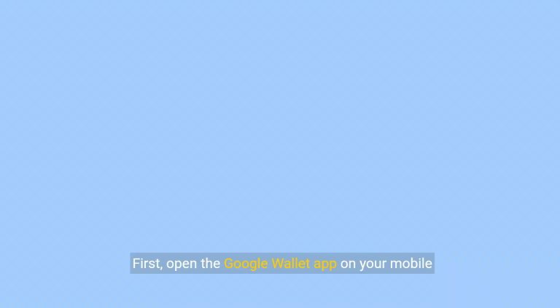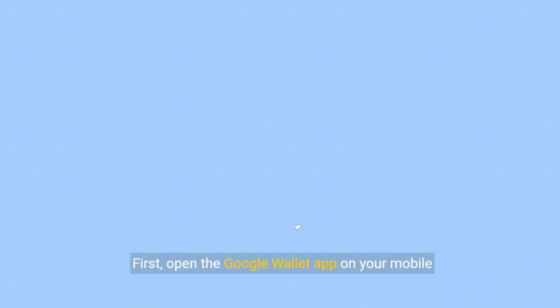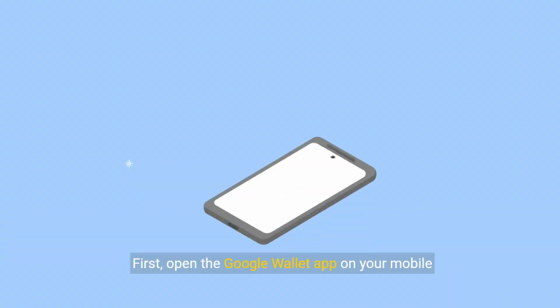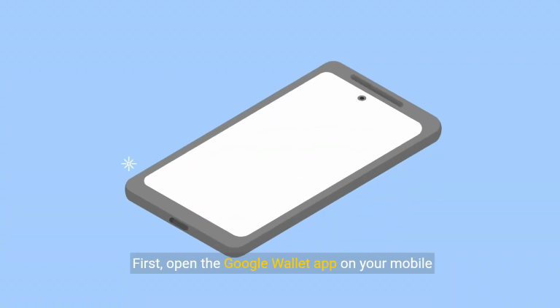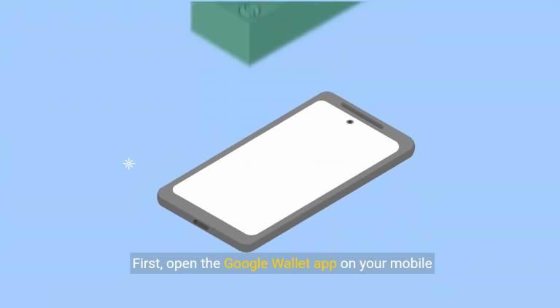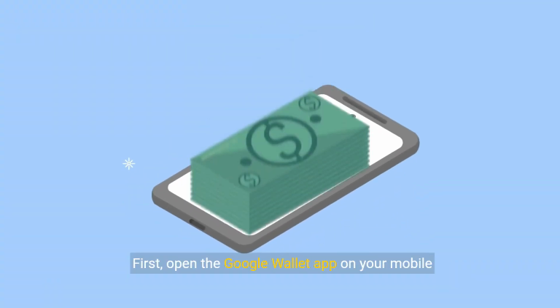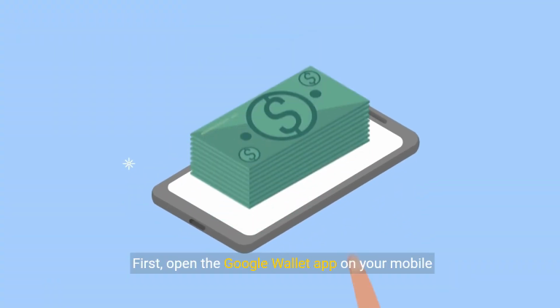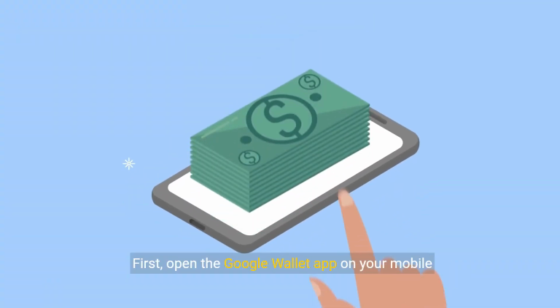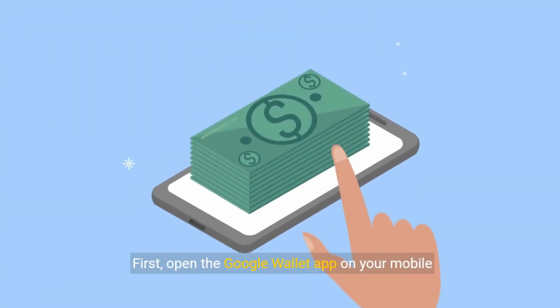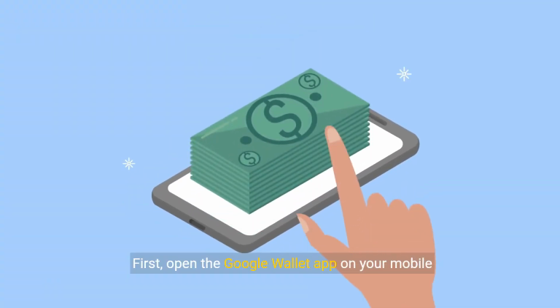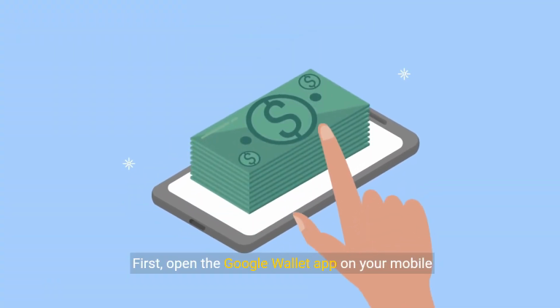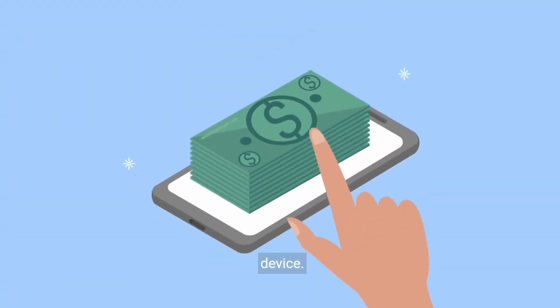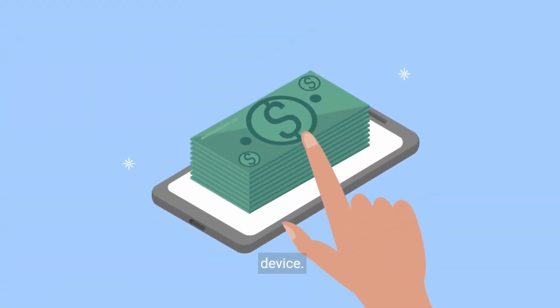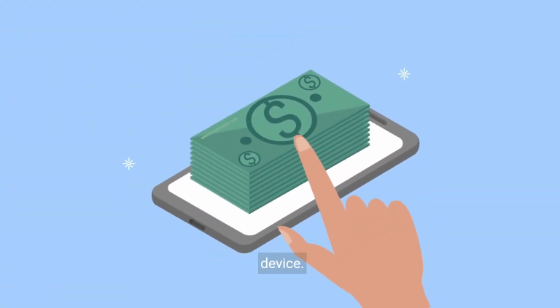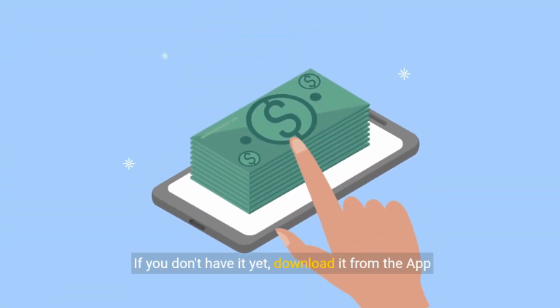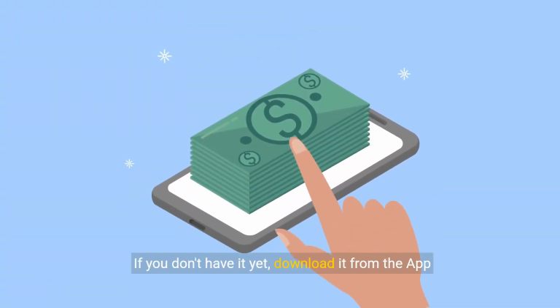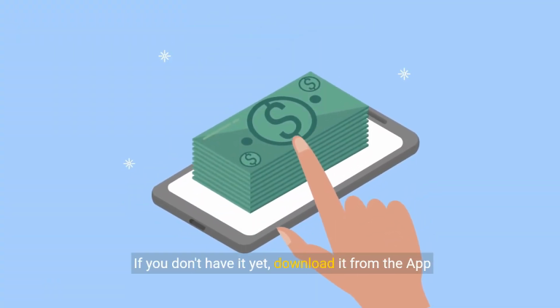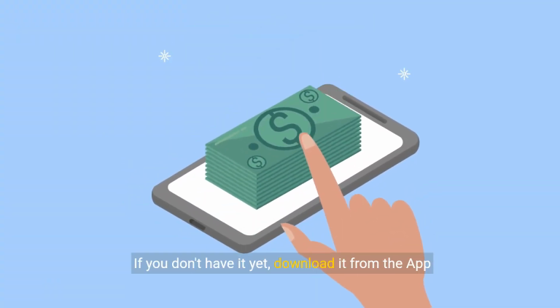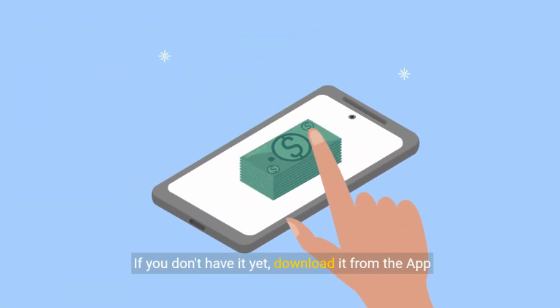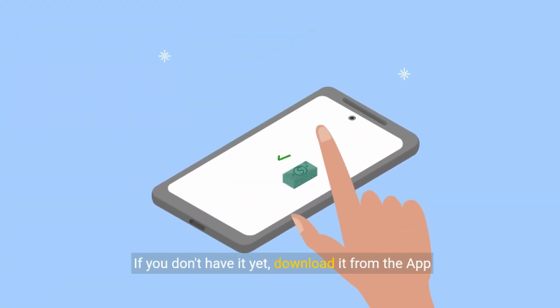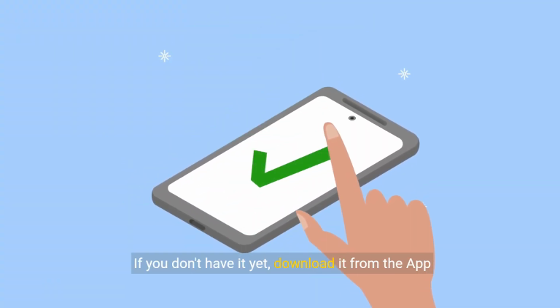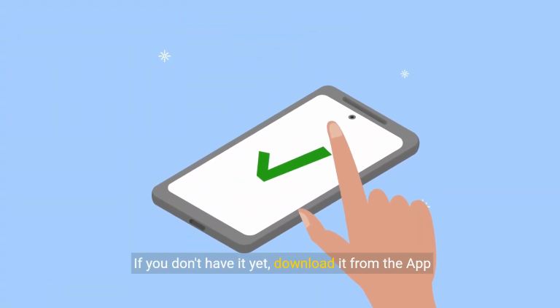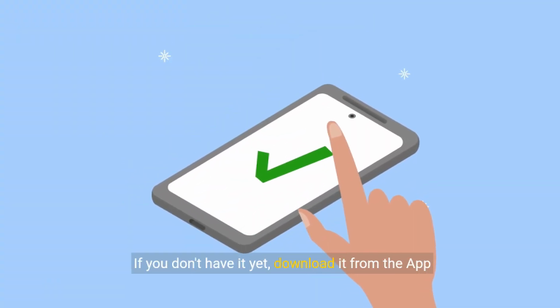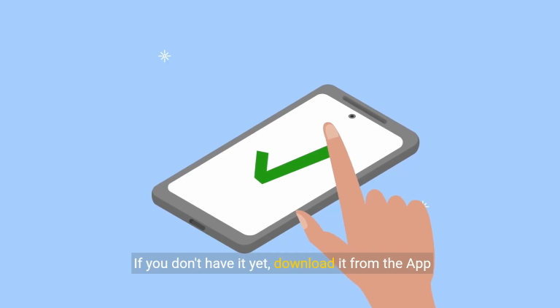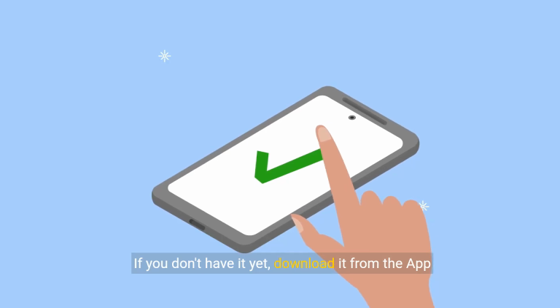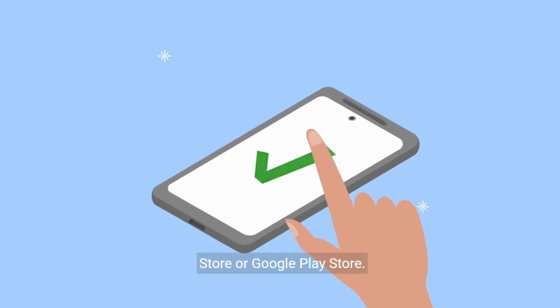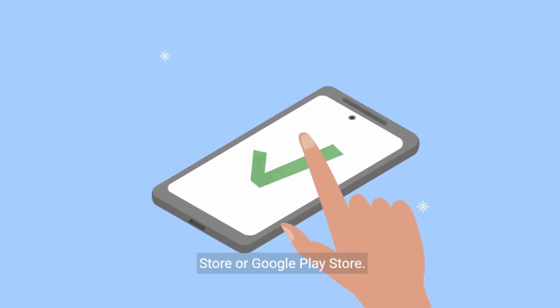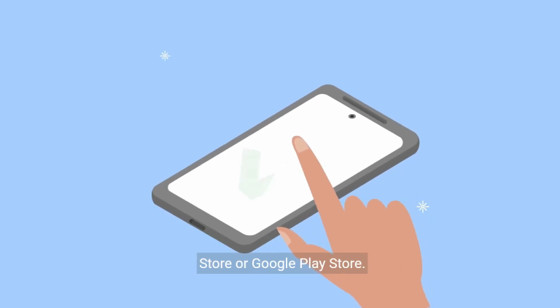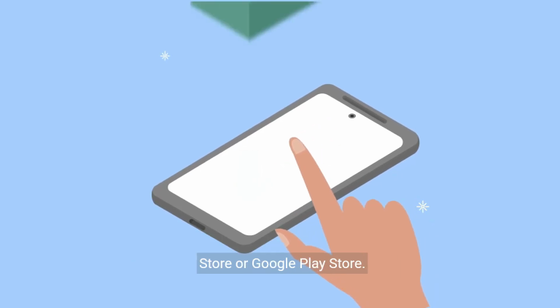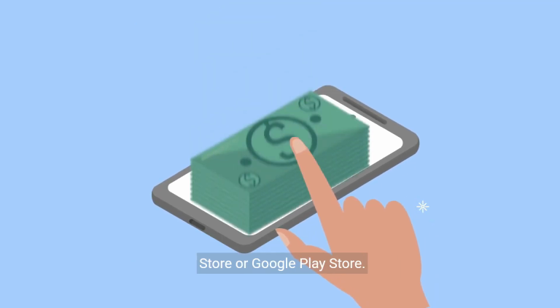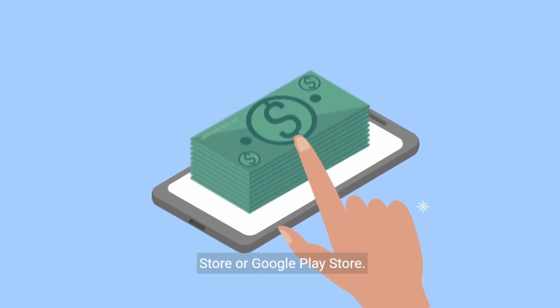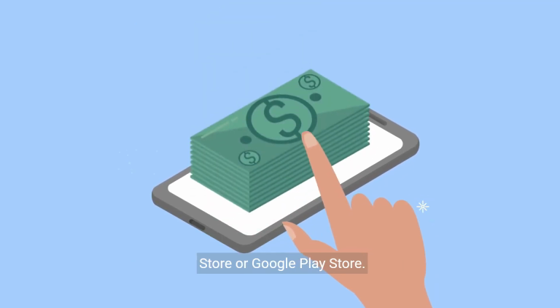First, open the Google Wallet app on your mobile device. If you don't have it yet, download it from the App Store or Google Play Store.